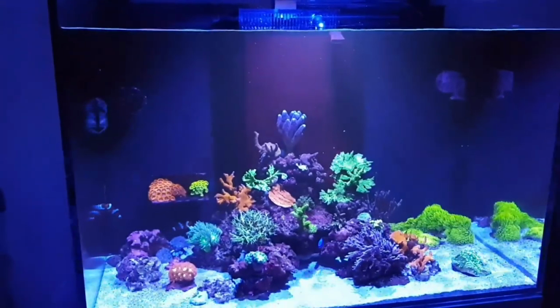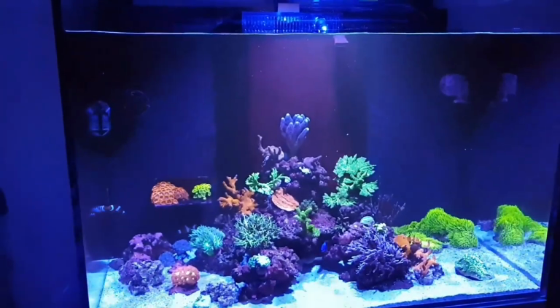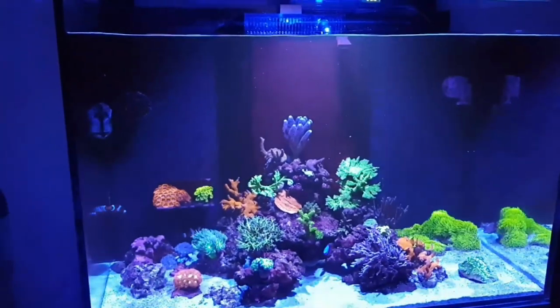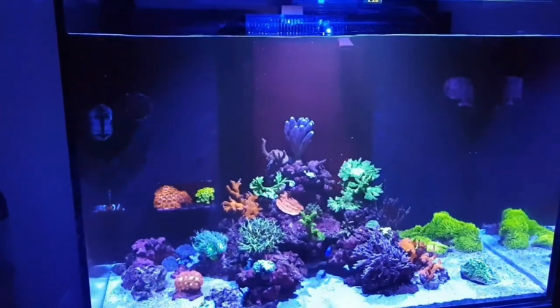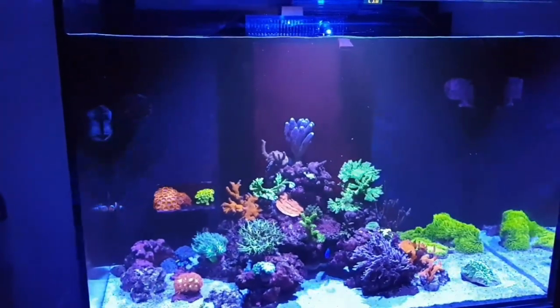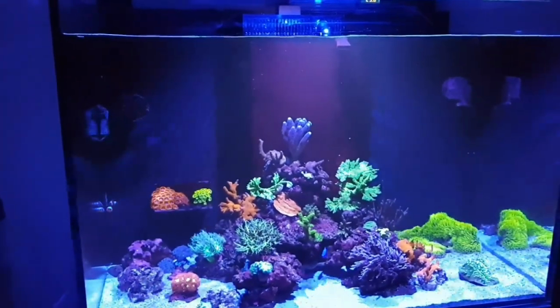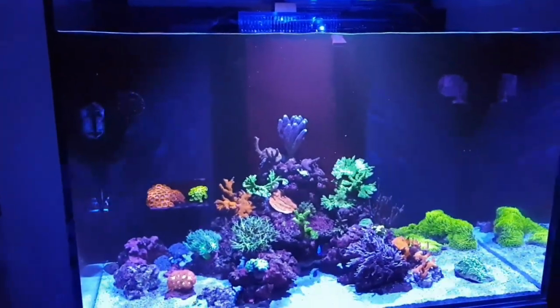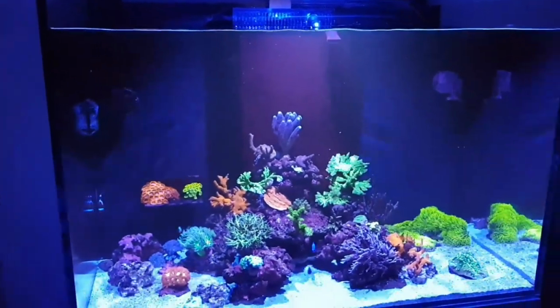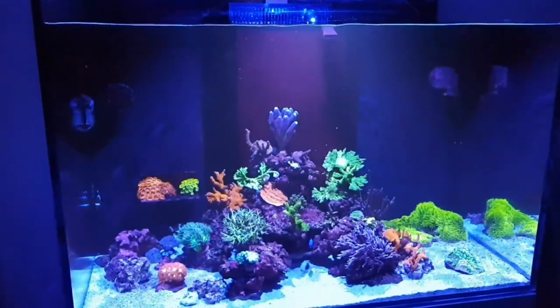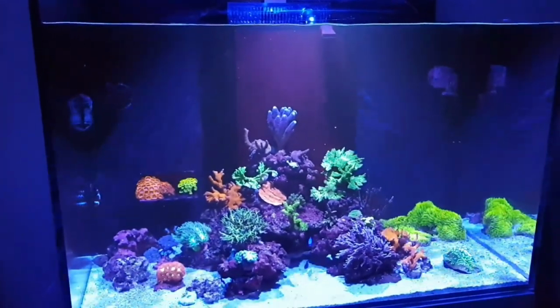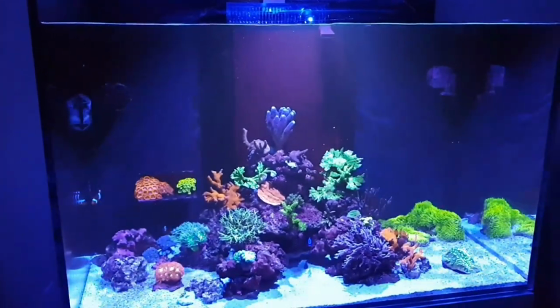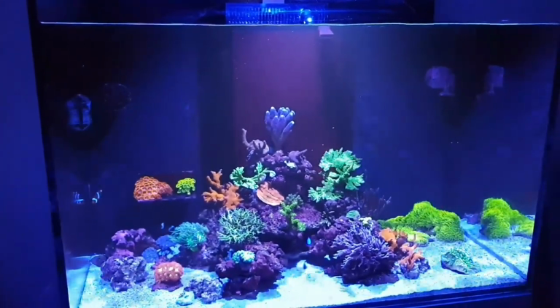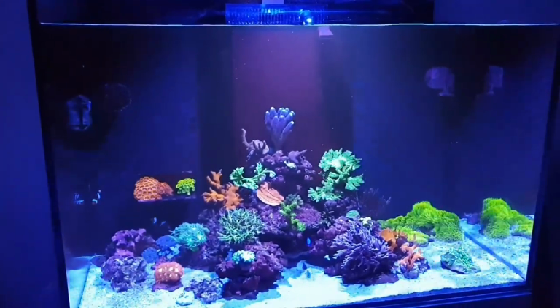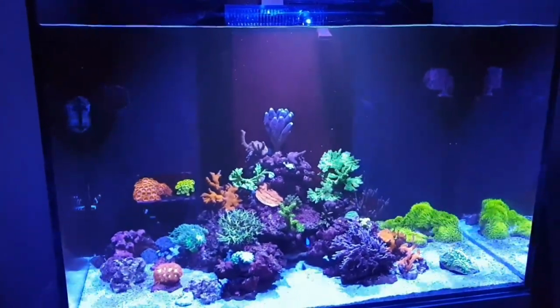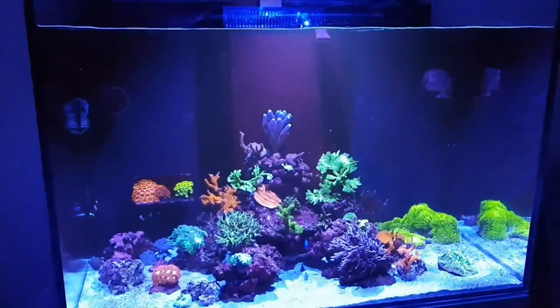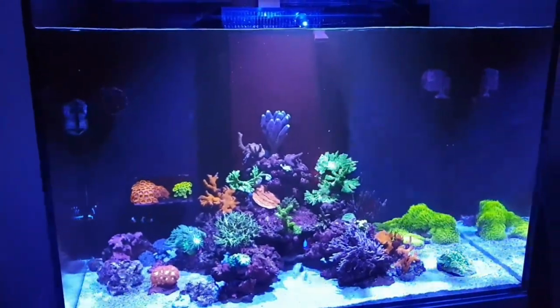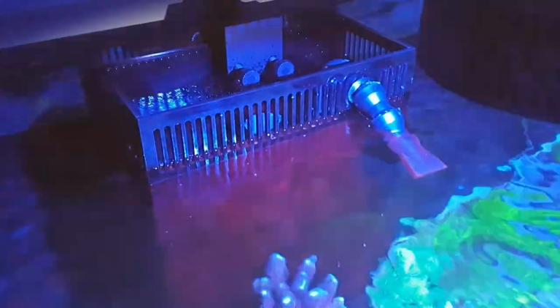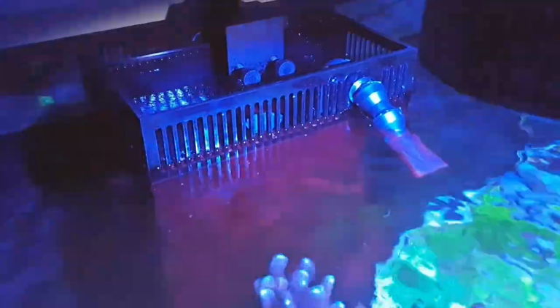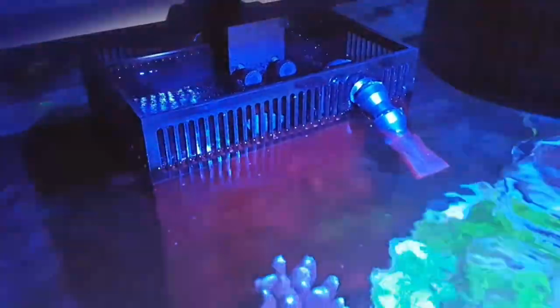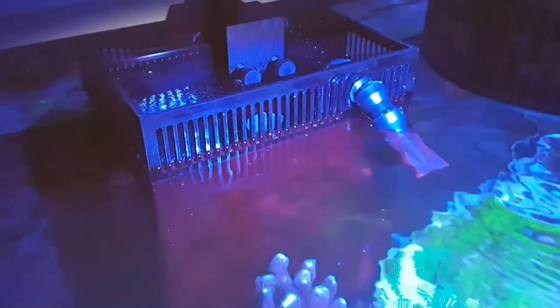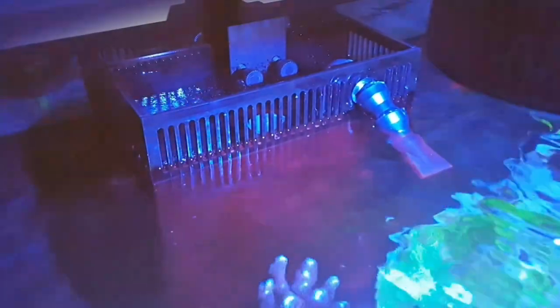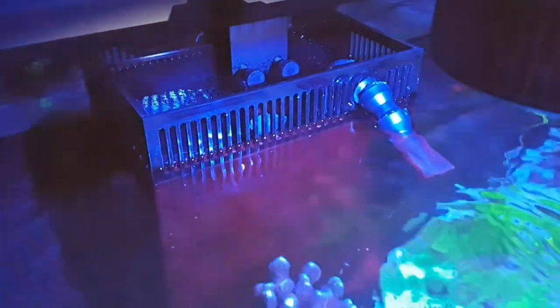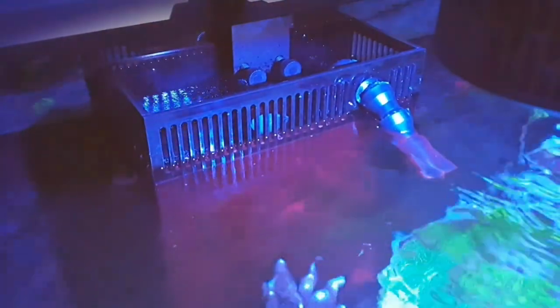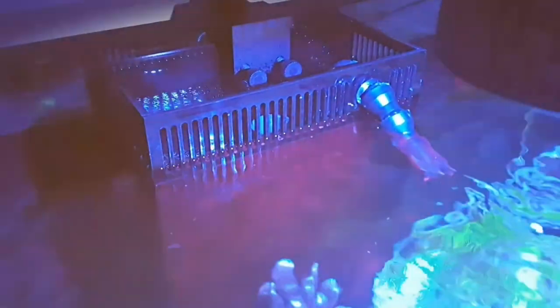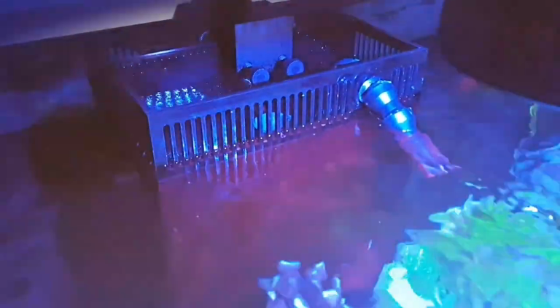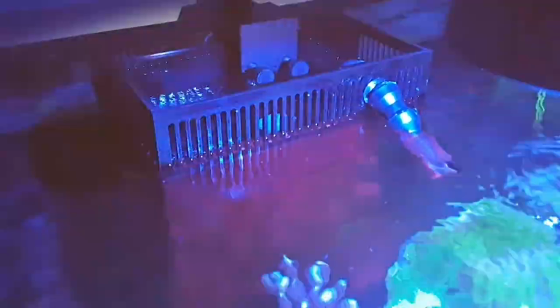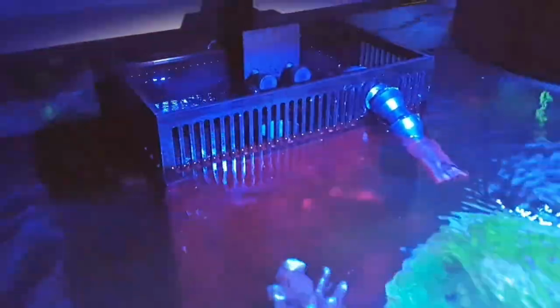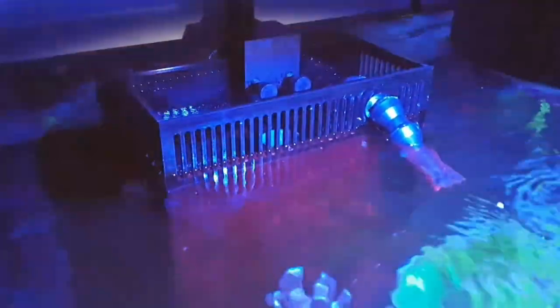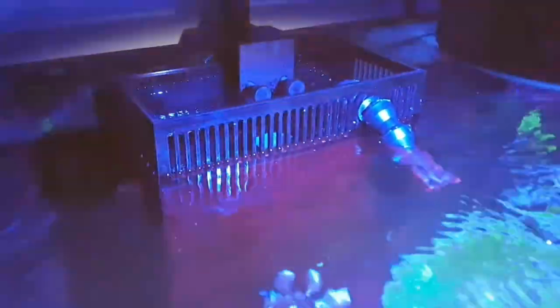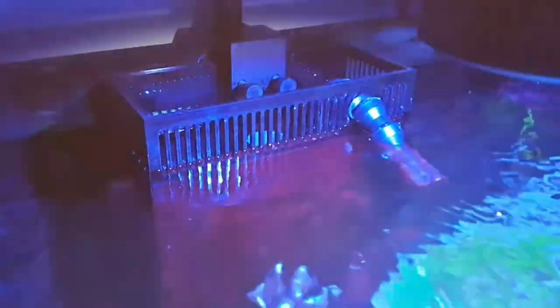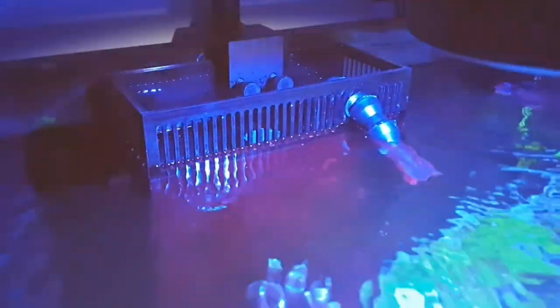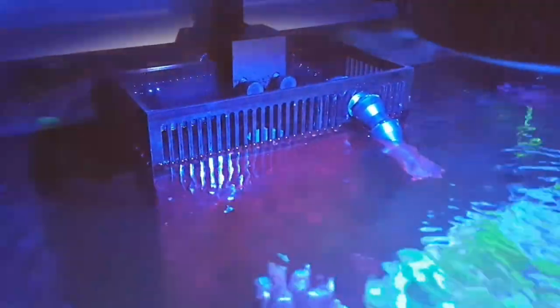As you can see, the tank has an overflow, so that means it's a sumped aquarium. Let's take a look at the sump.